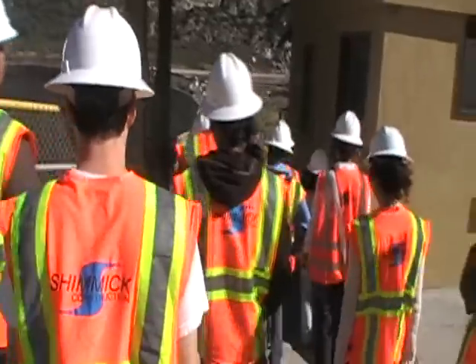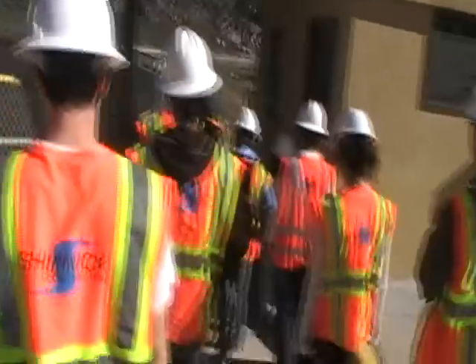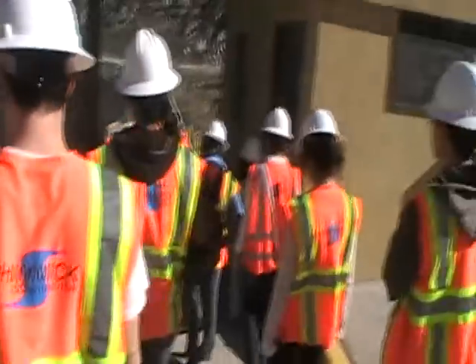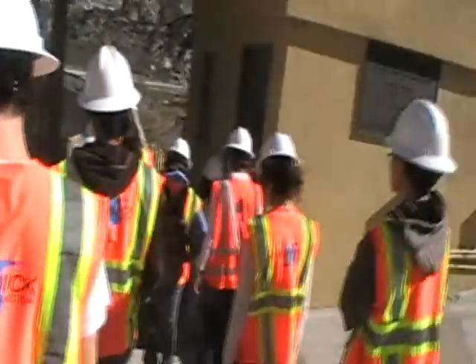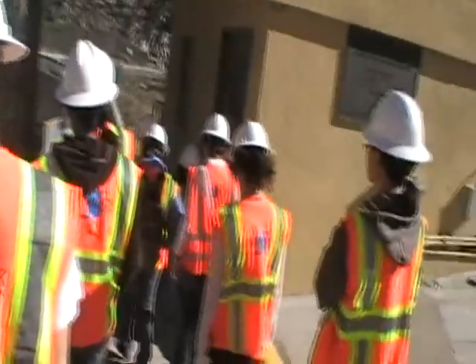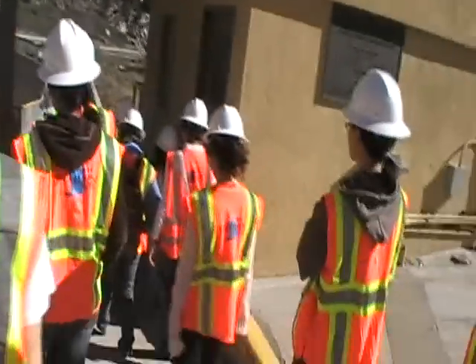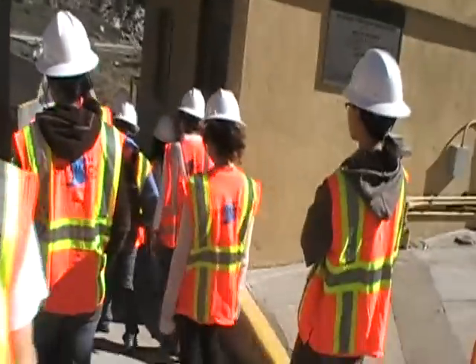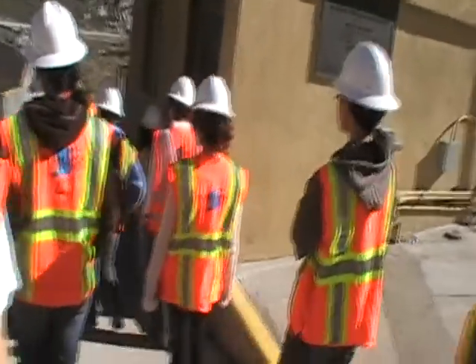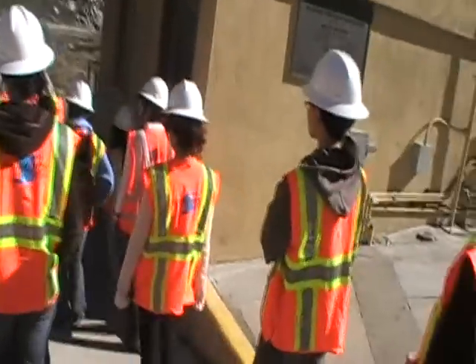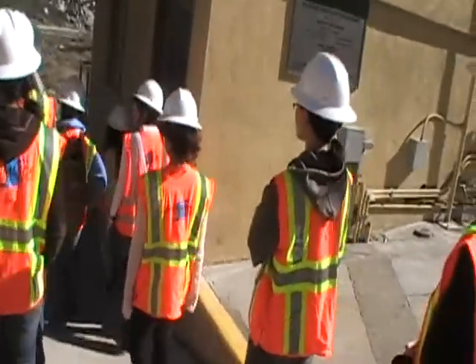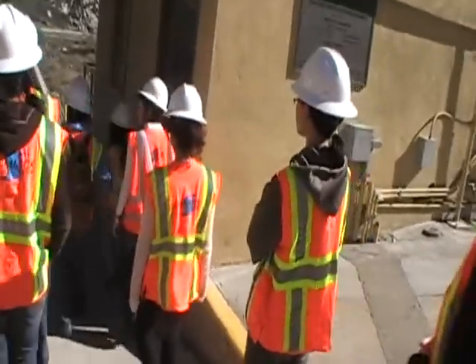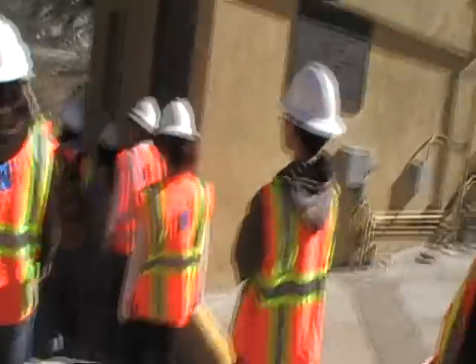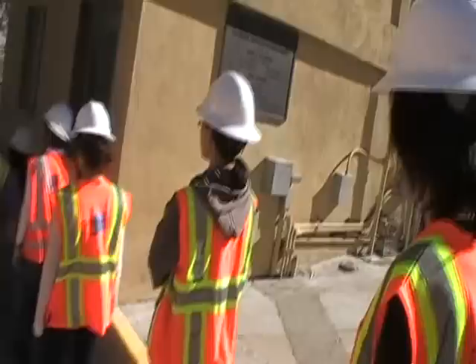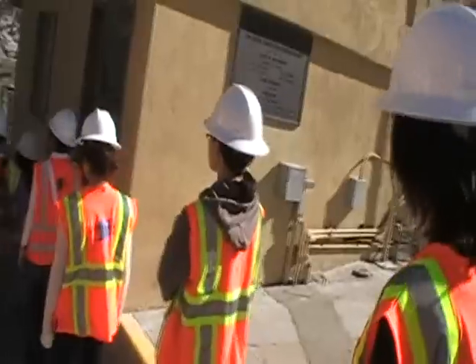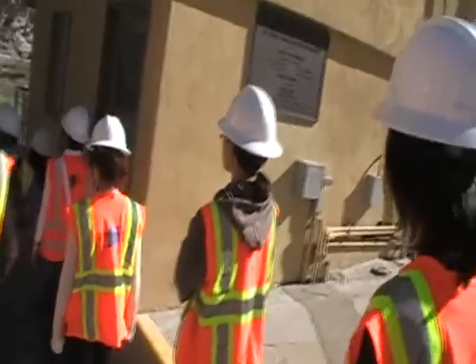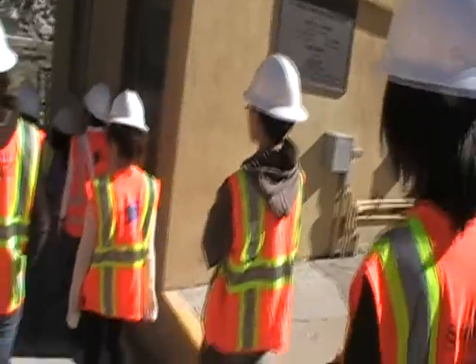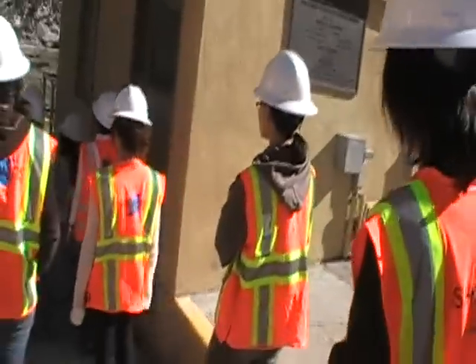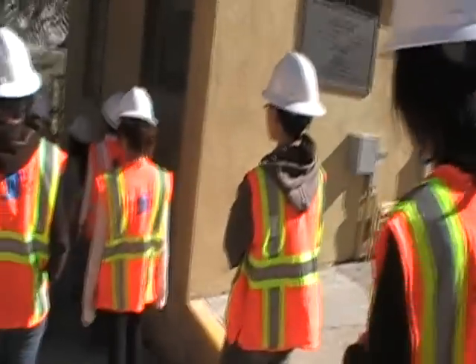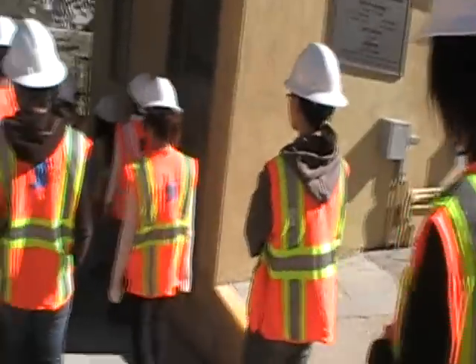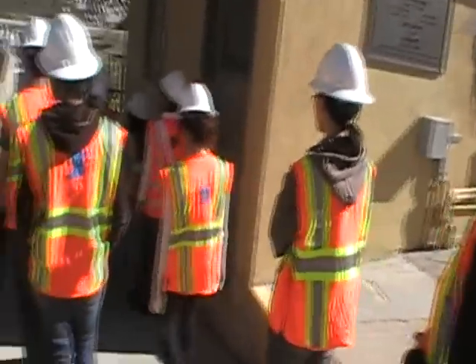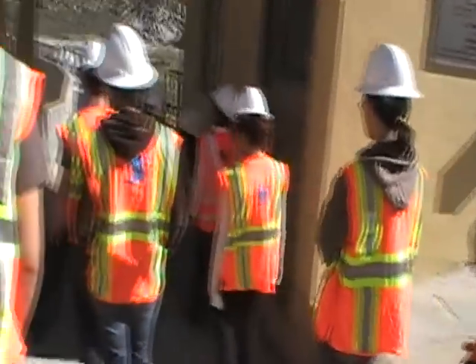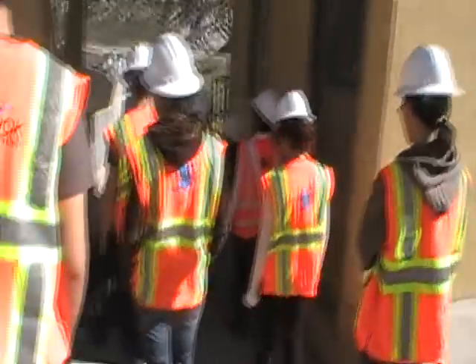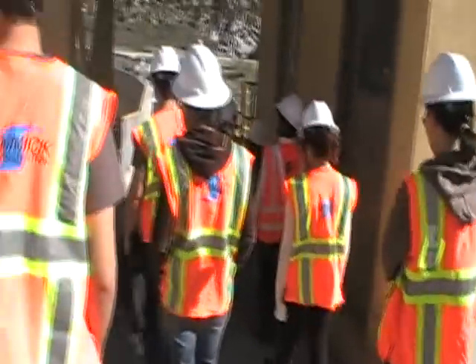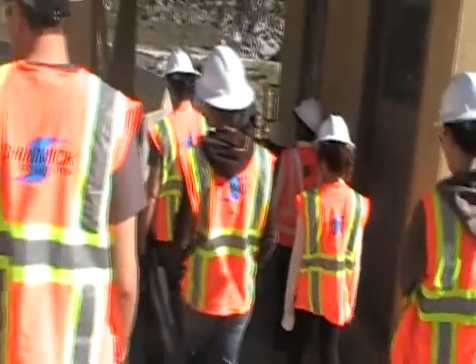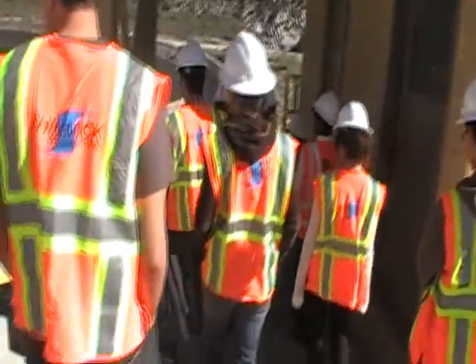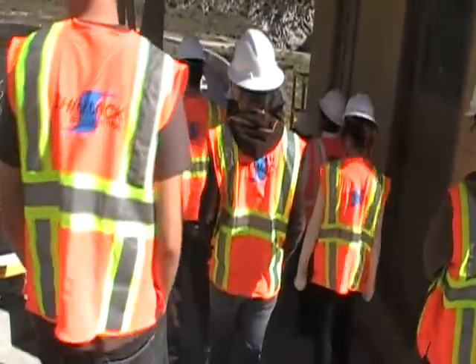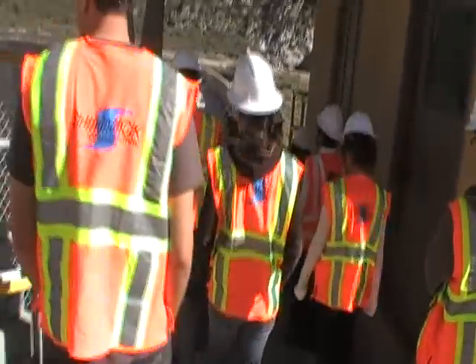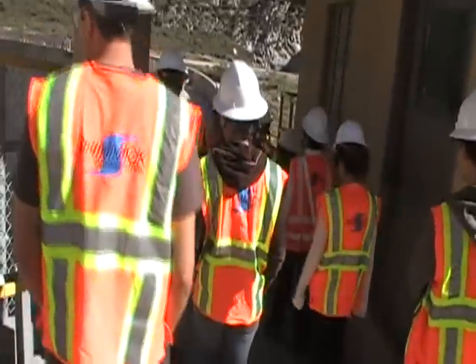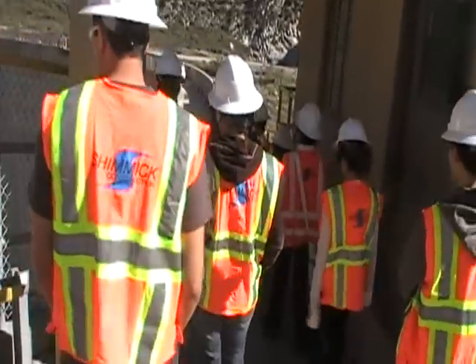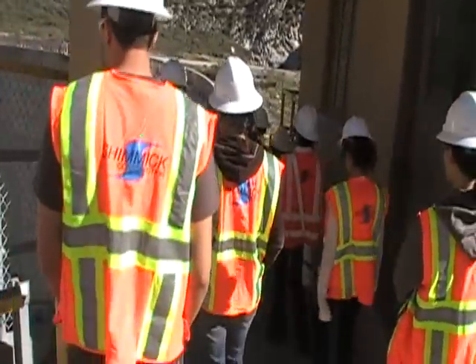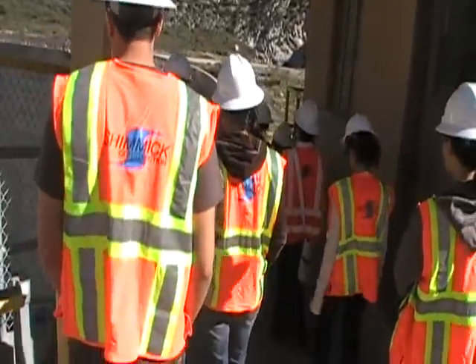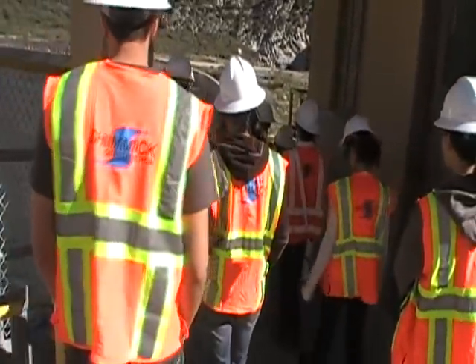Just pay attention to your surroundings. Don't walk backwards like me.